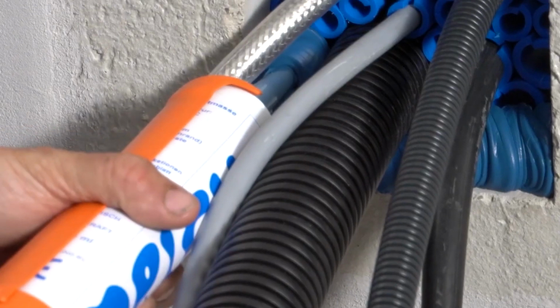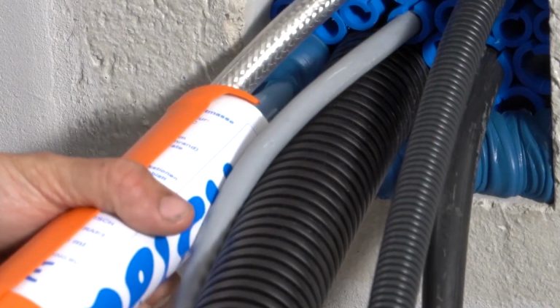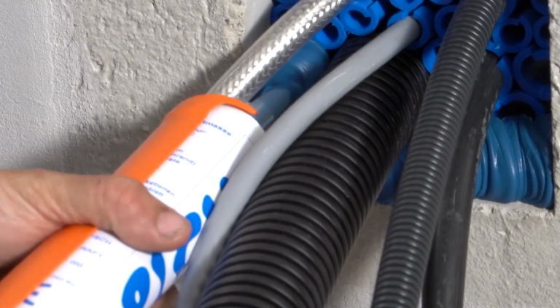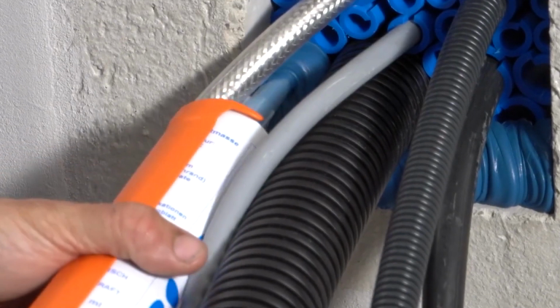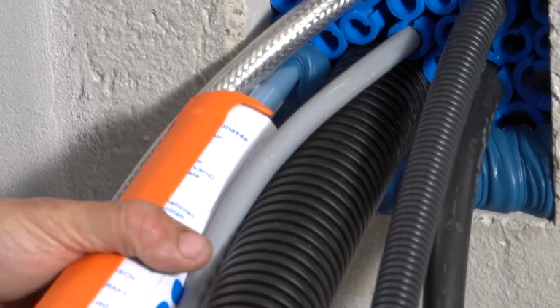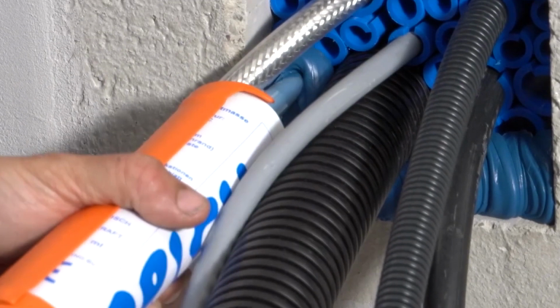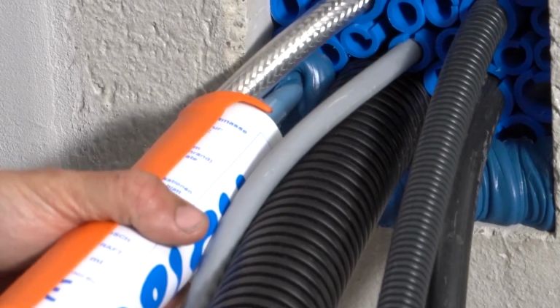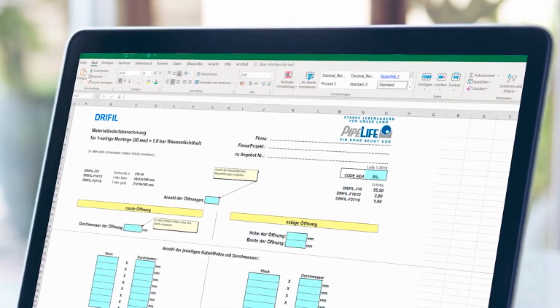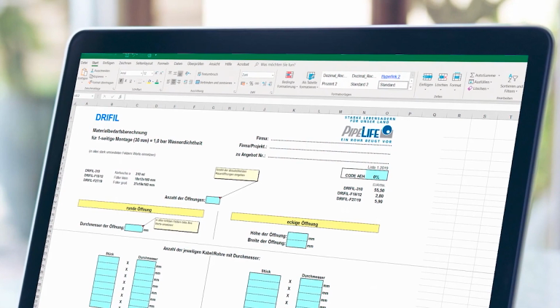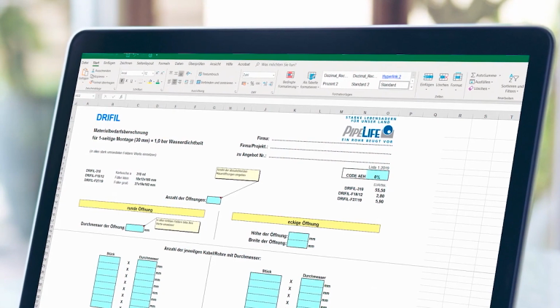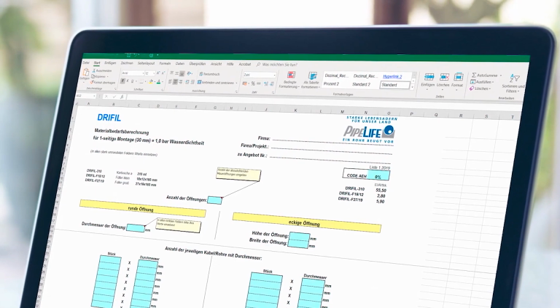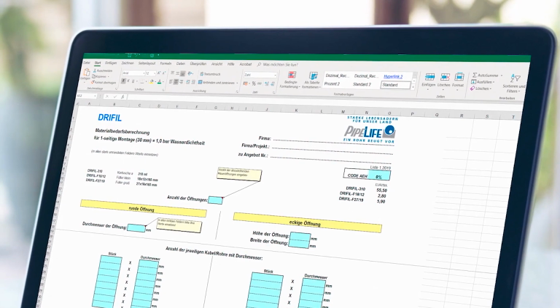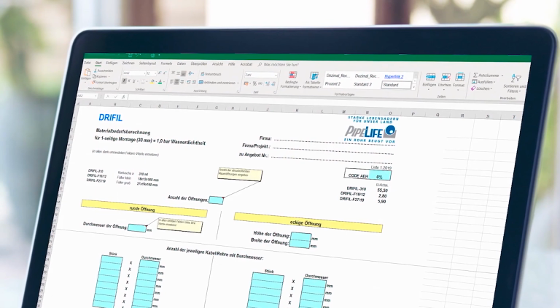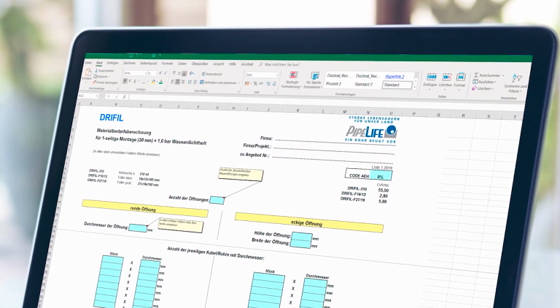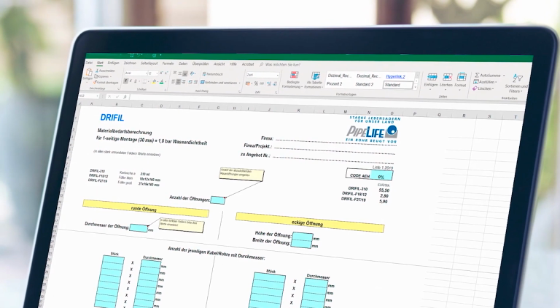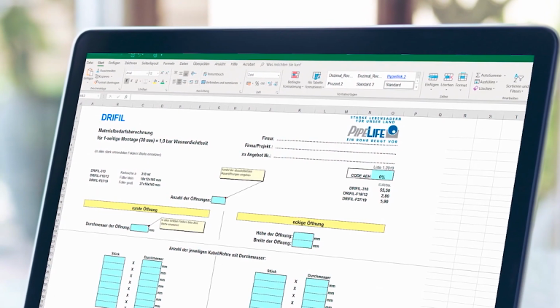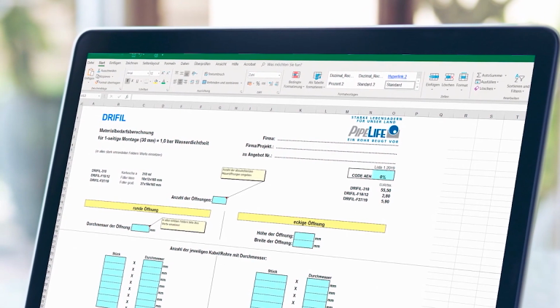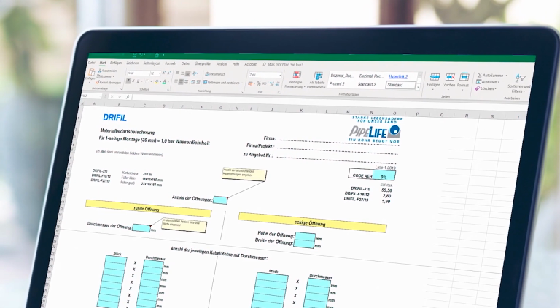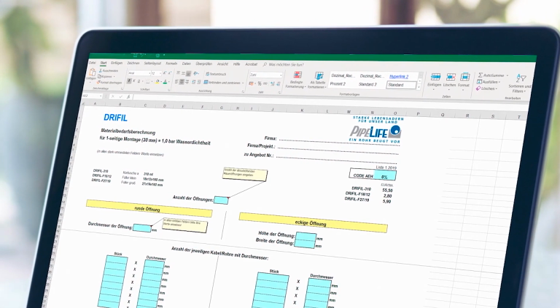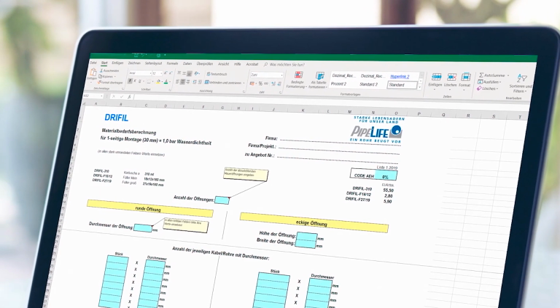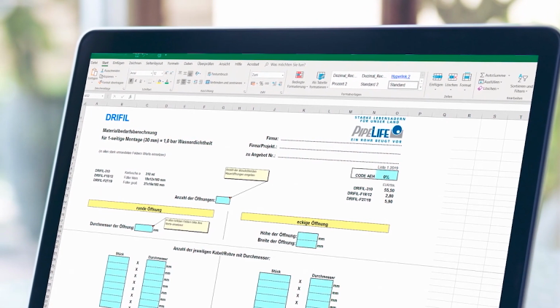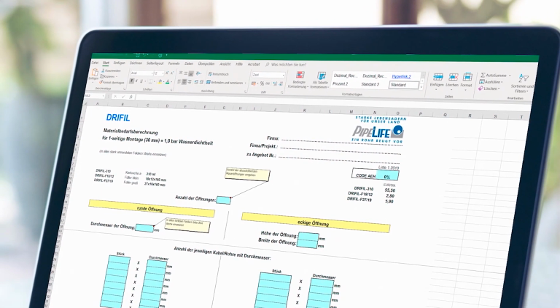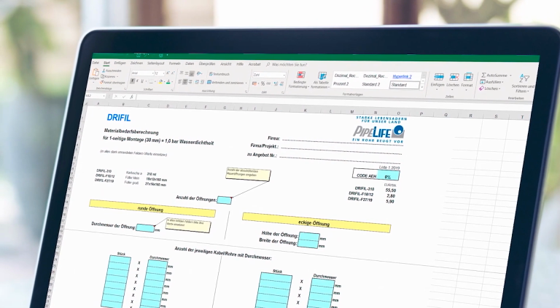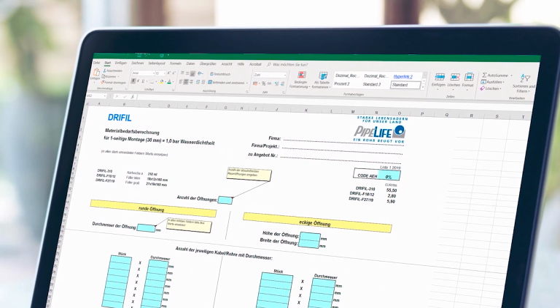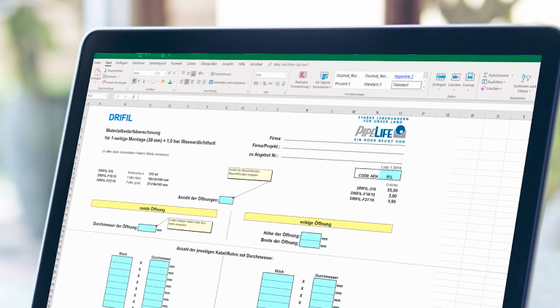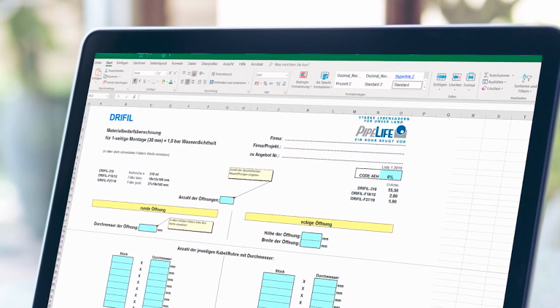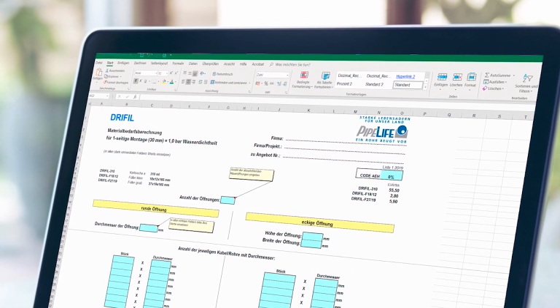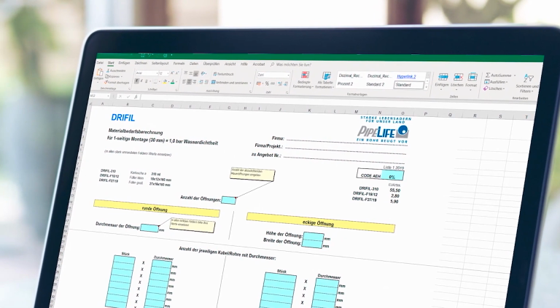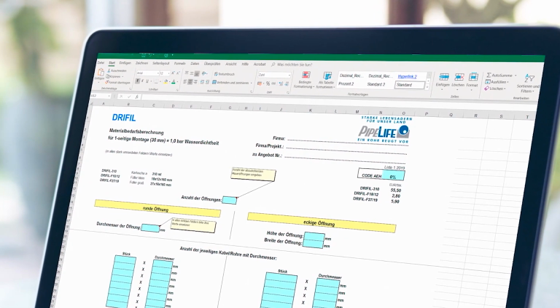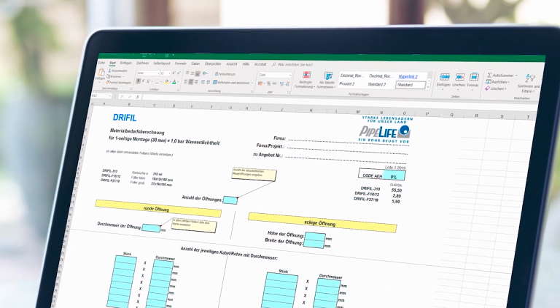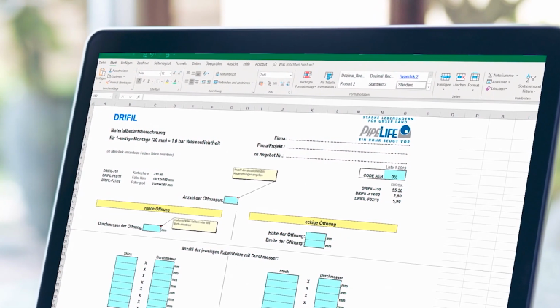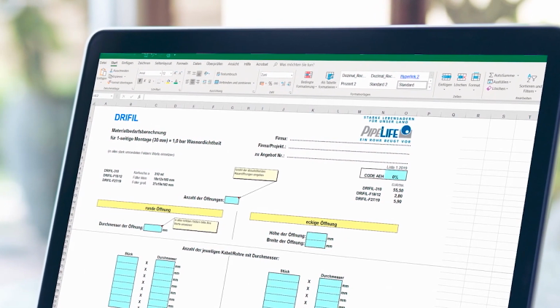As an added benefit, there is a specific application that allows you to calculate and track the quantities of necessary supplies.